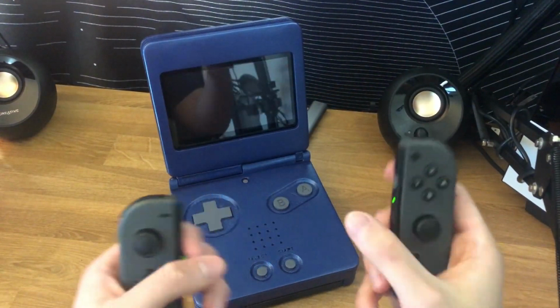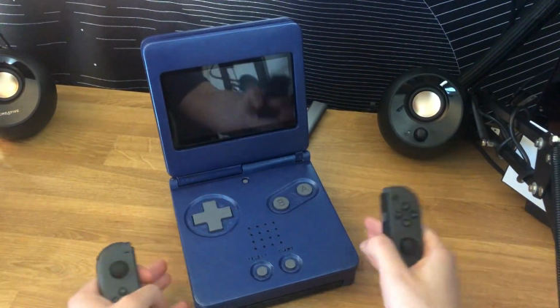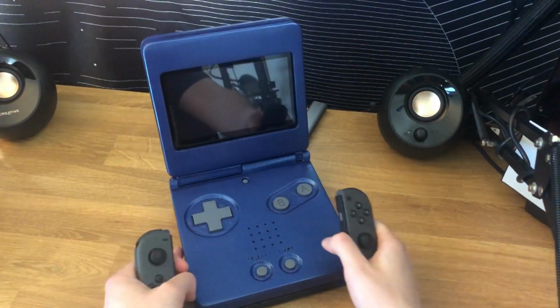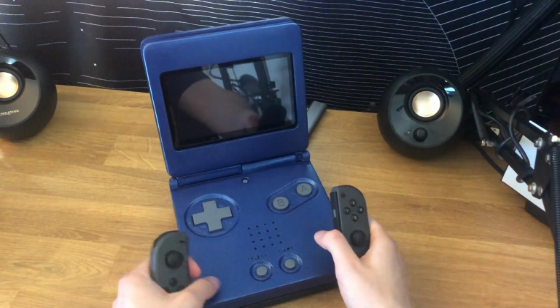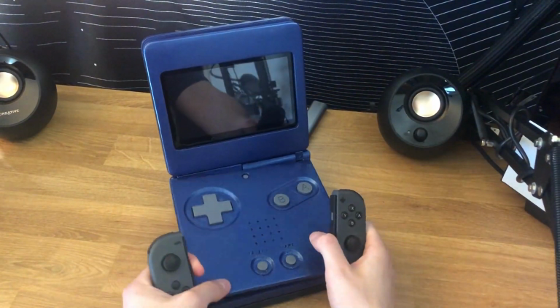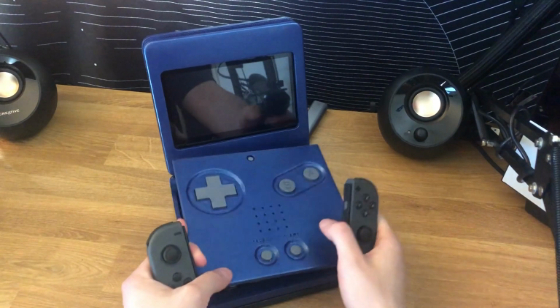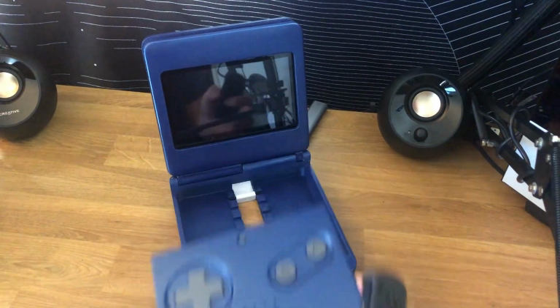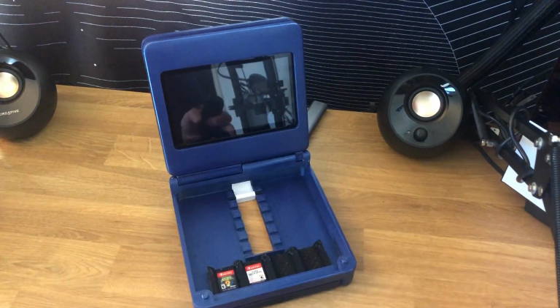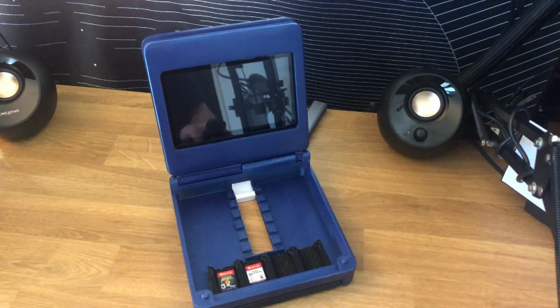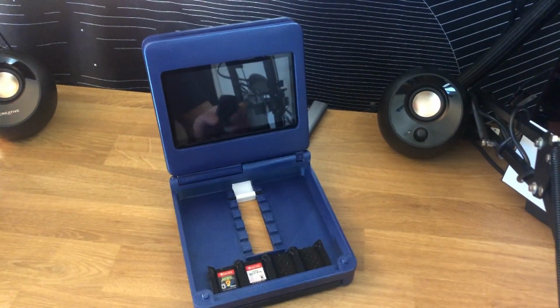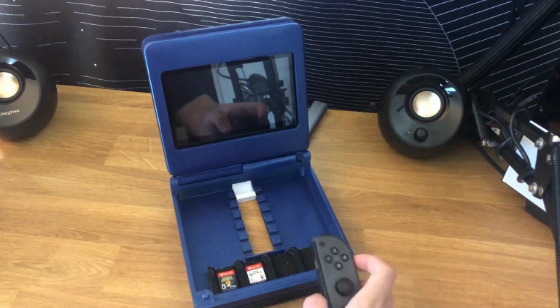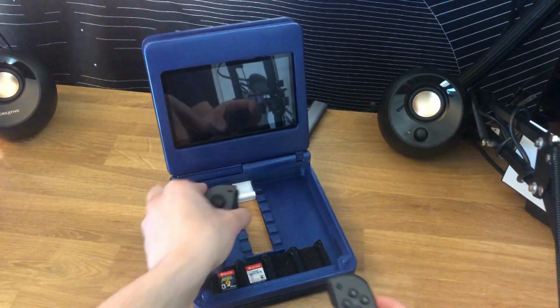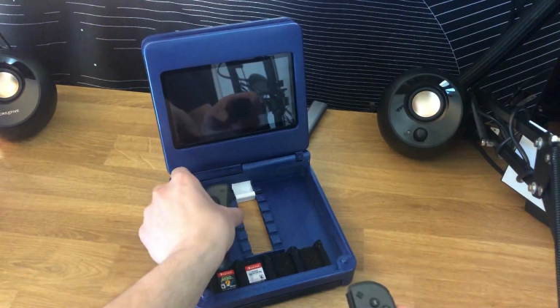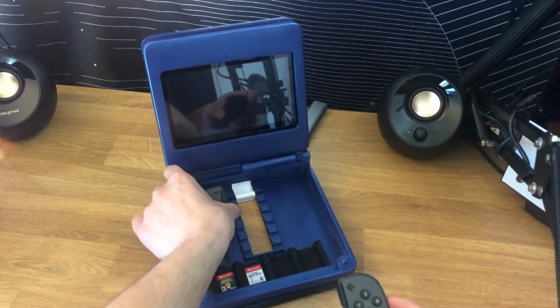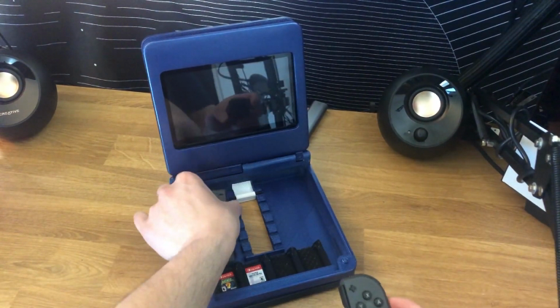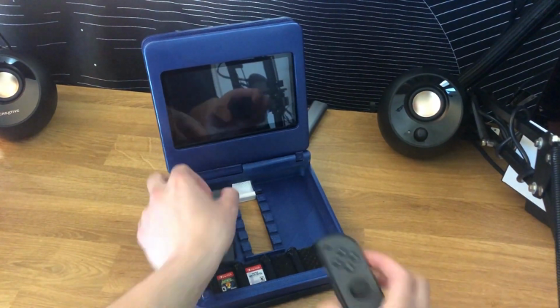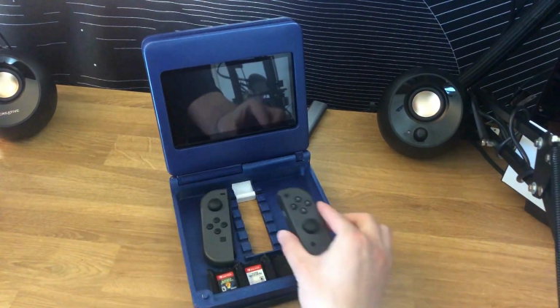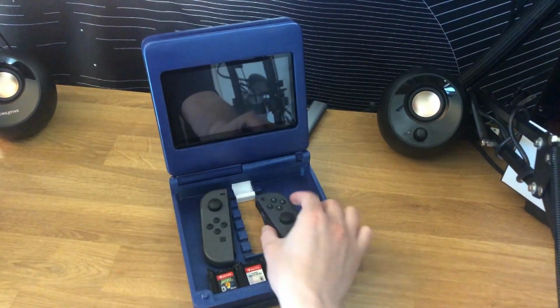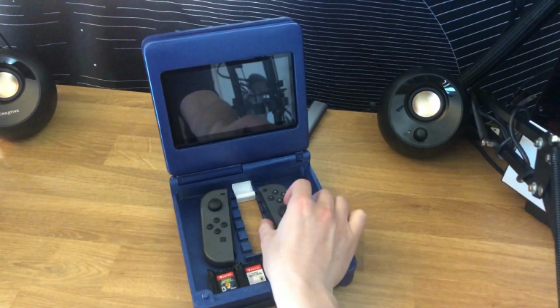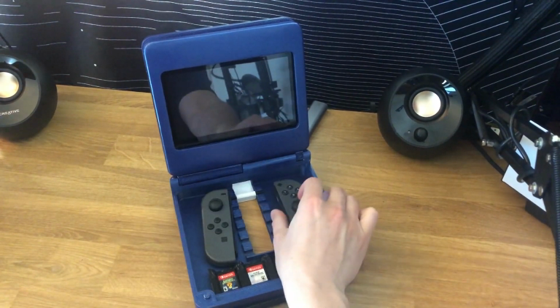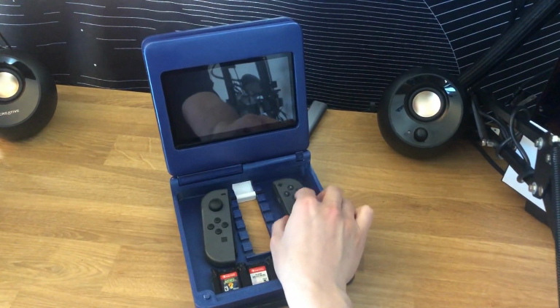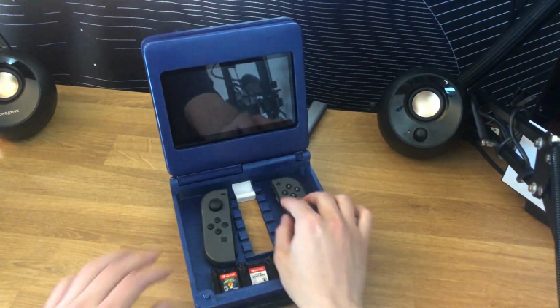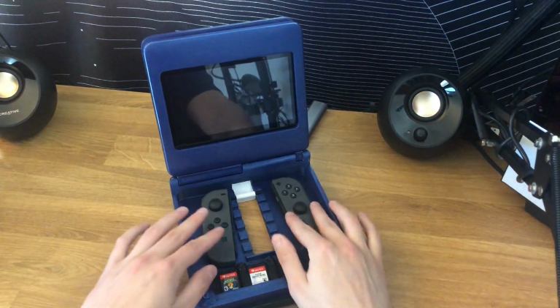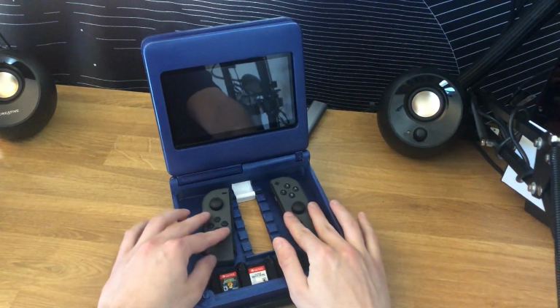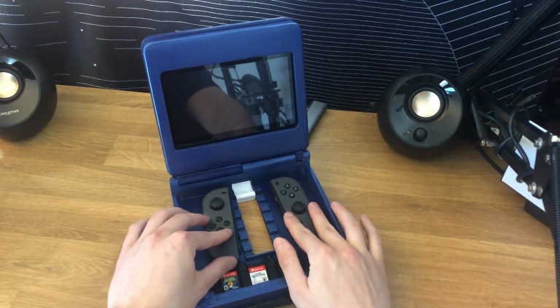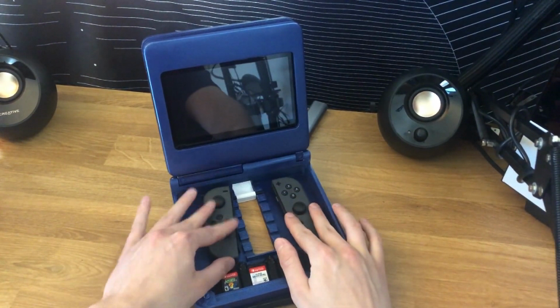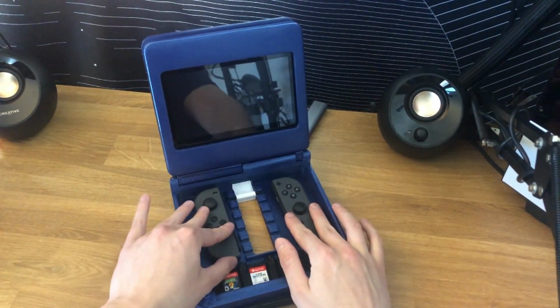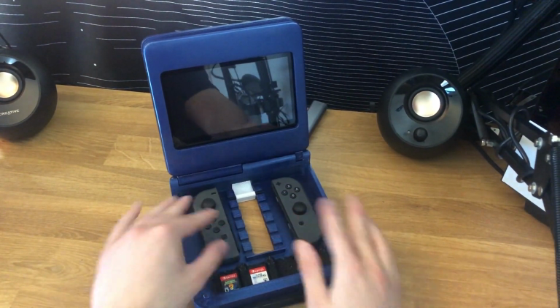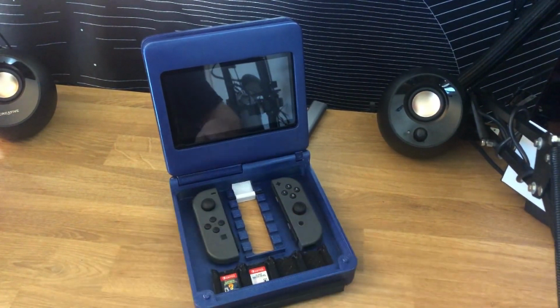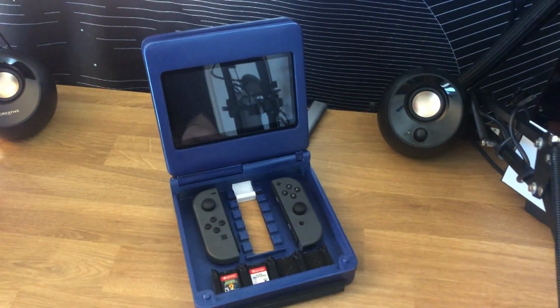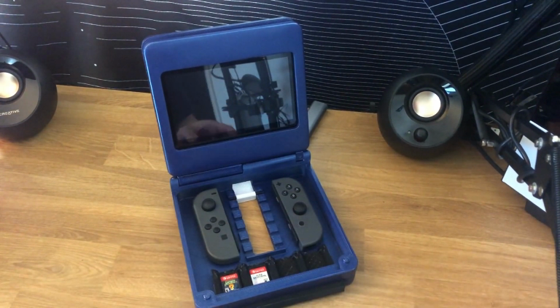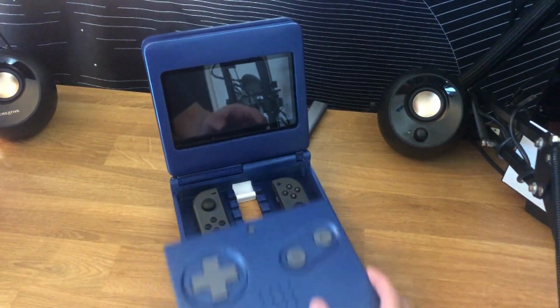When you're all finished with your gaming session, you can either store the Joy-Cons in the dock, or remove your Switch and close the screen.